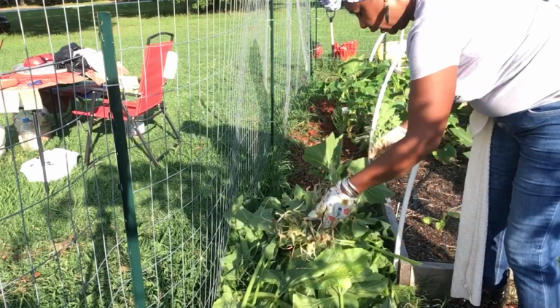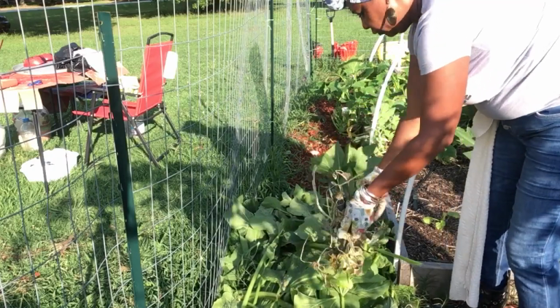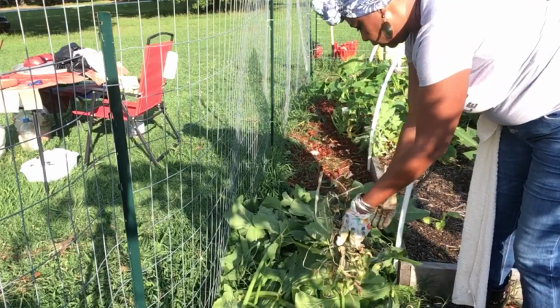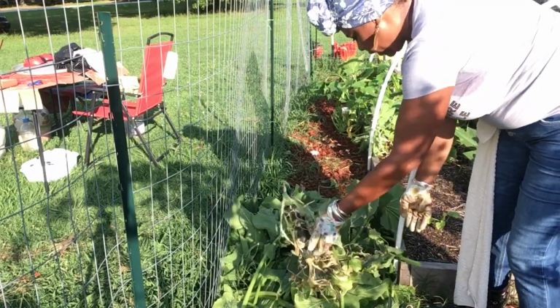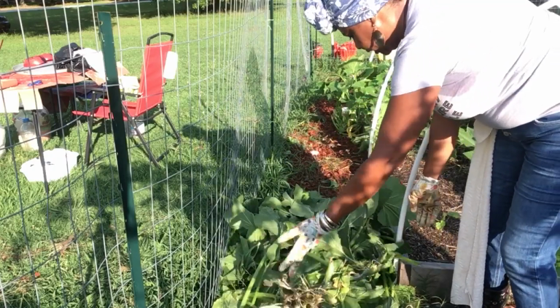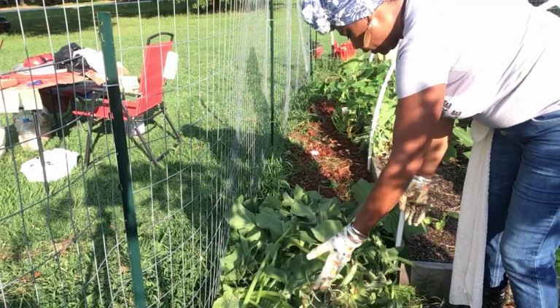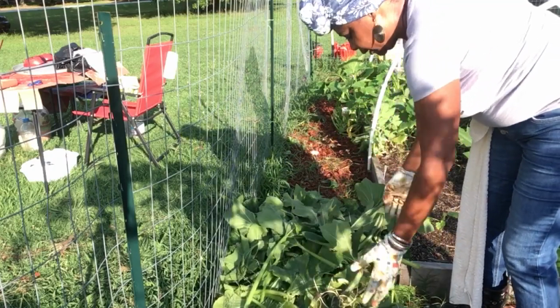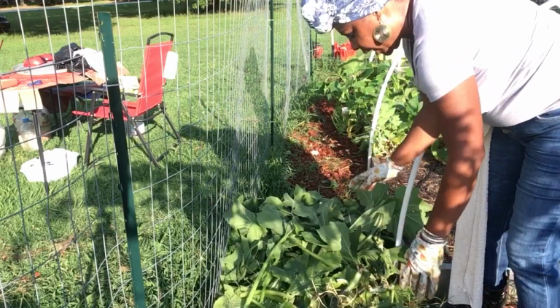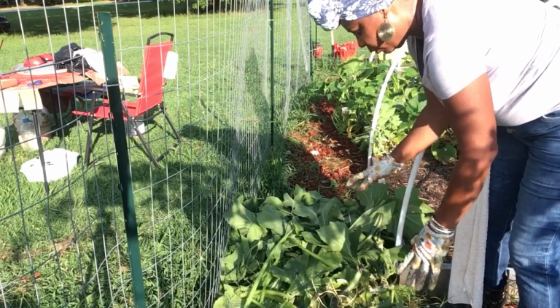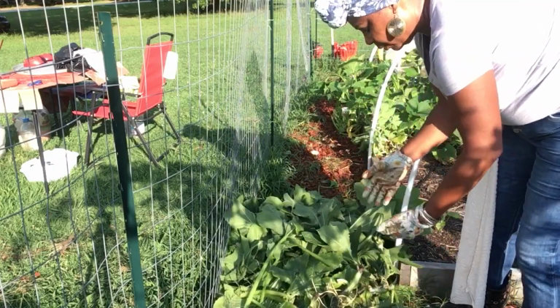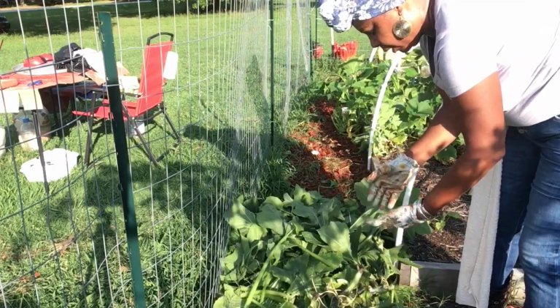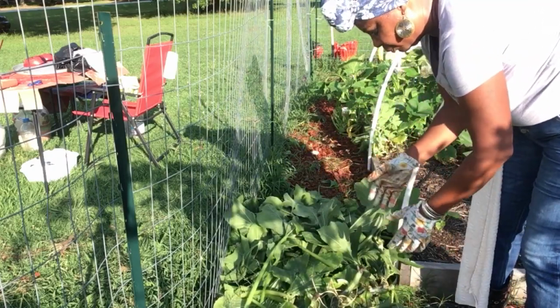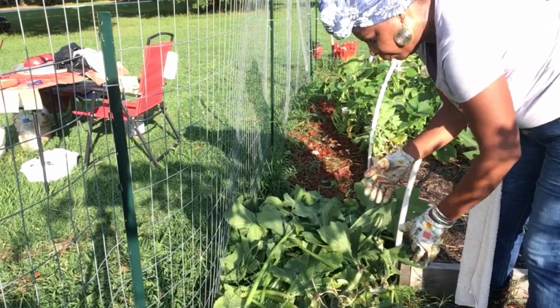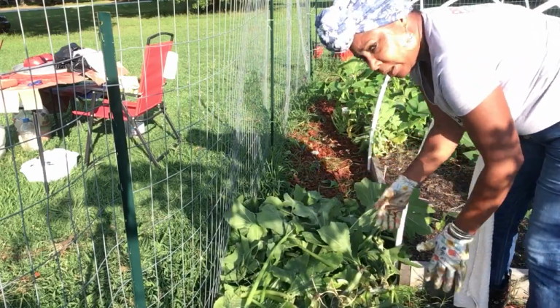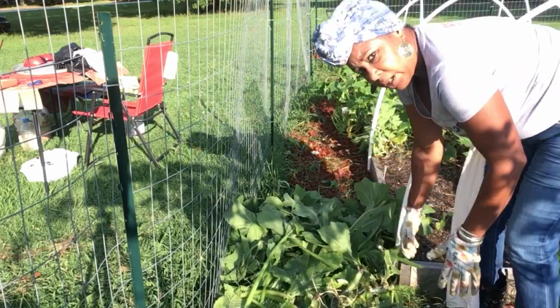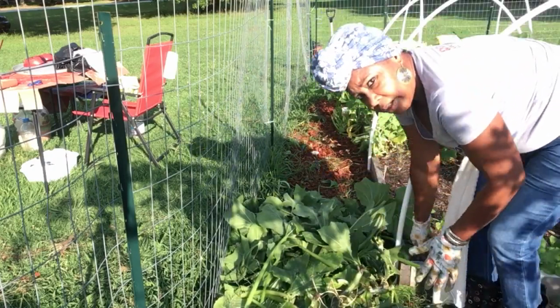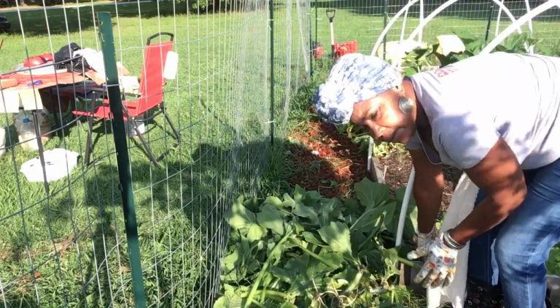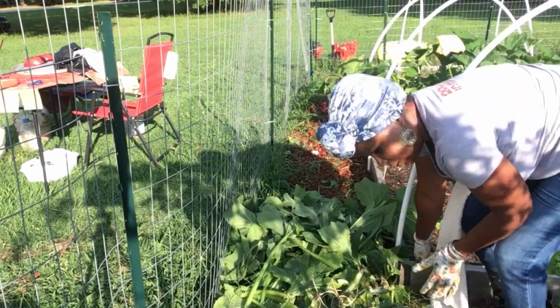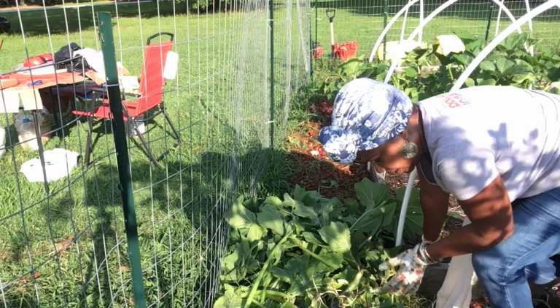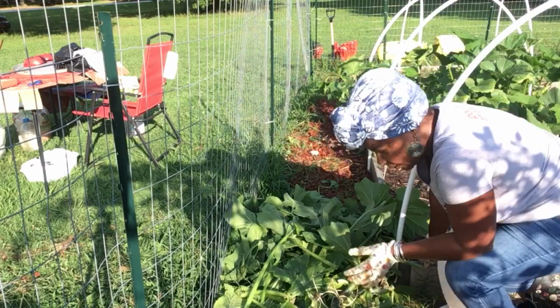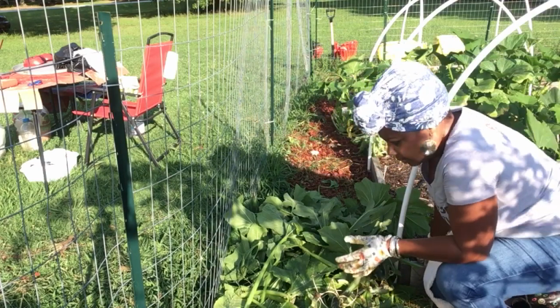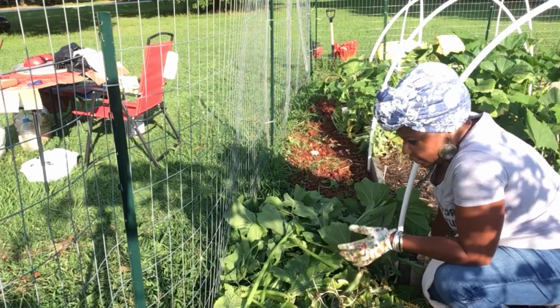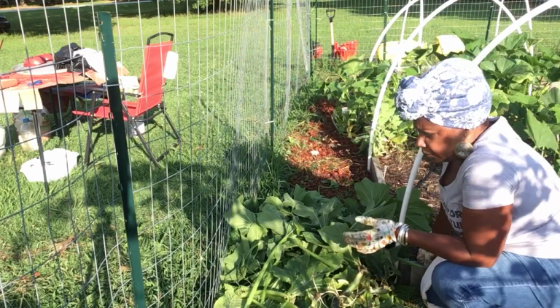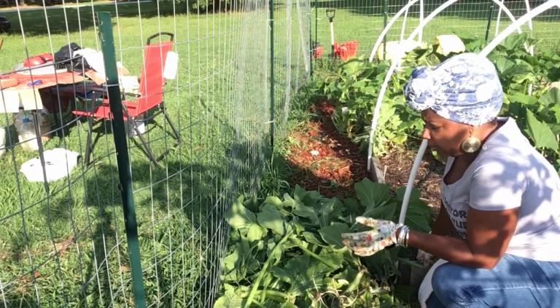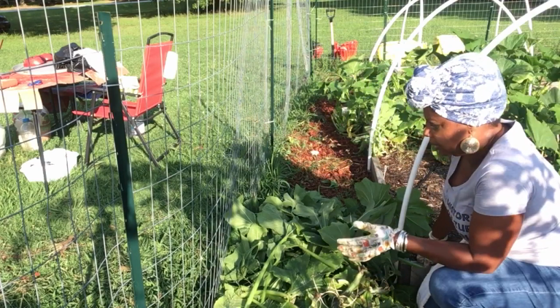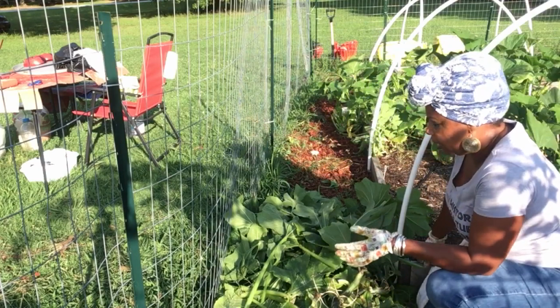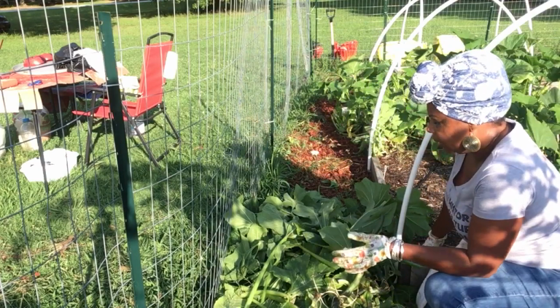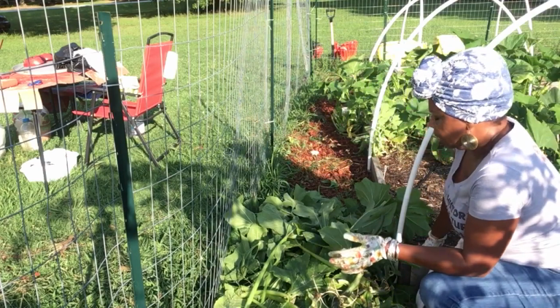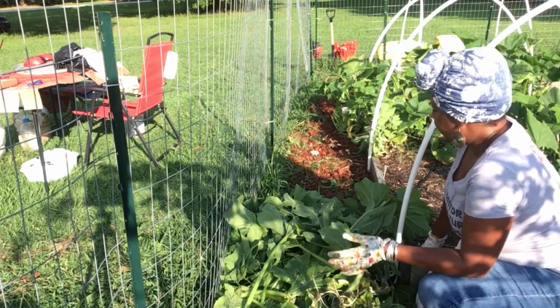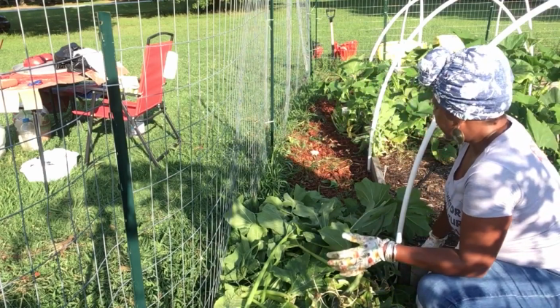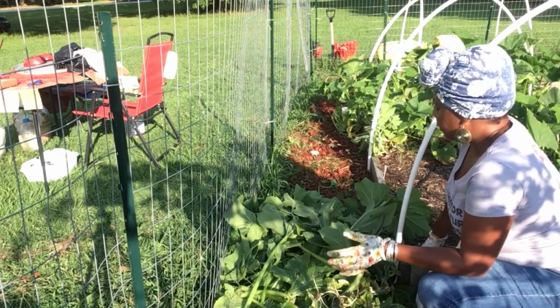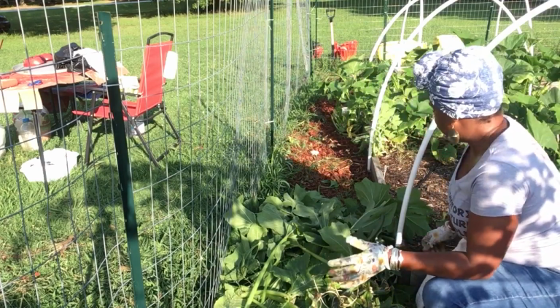Let me show y'all — y'all see that? I chopped that whole thing off even though it looked like it still had some life with some squash on it.